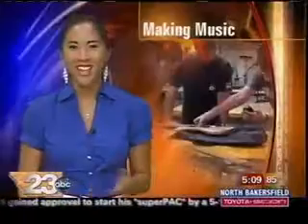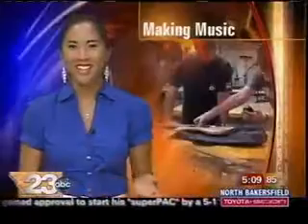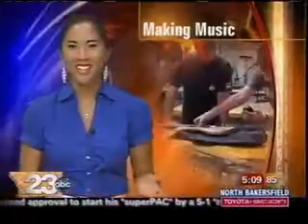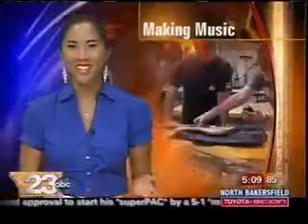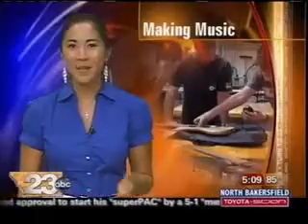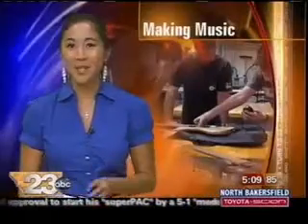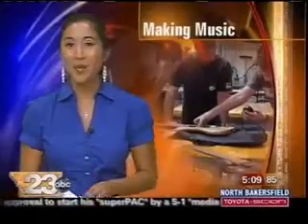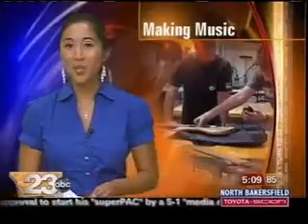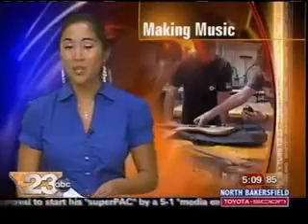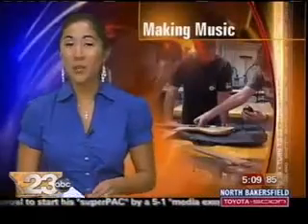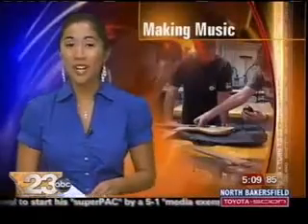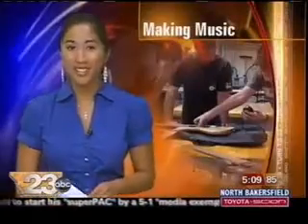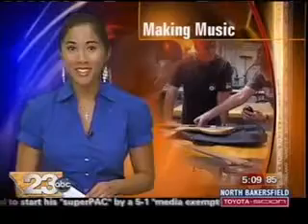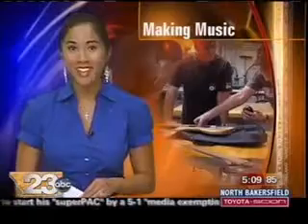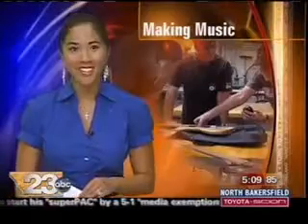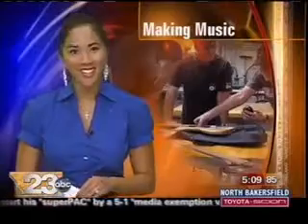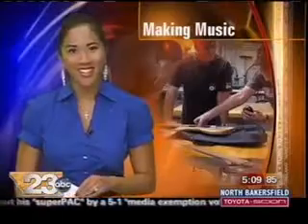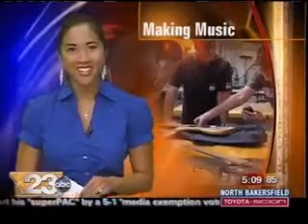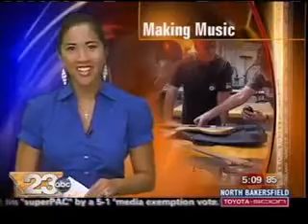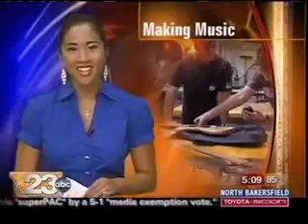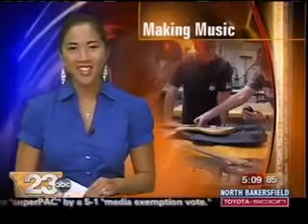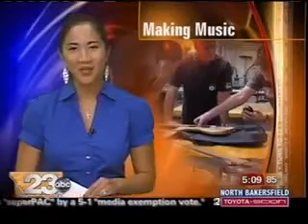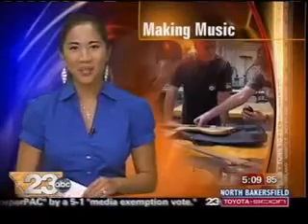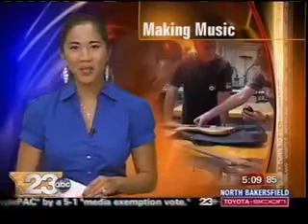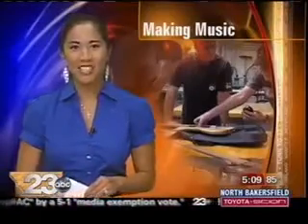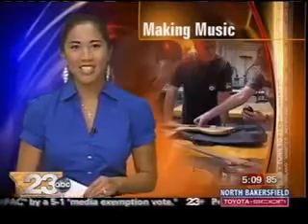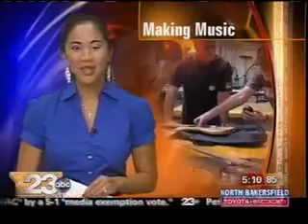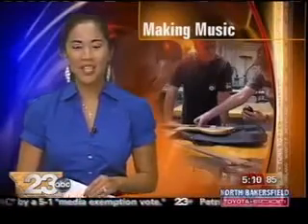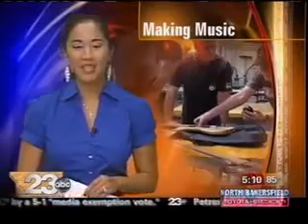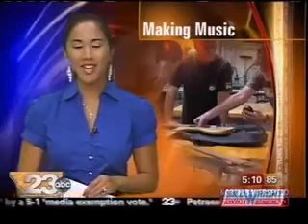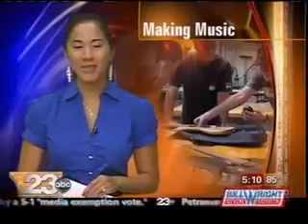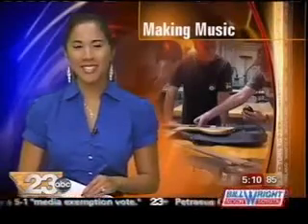Next up is hopefully a robotics class in August. In studio, I'm Christine Dinh, 23 ABC.